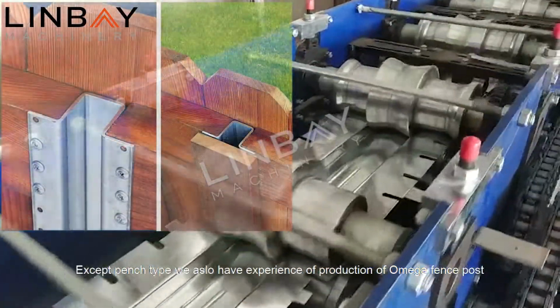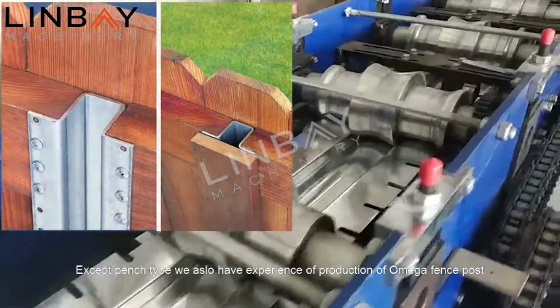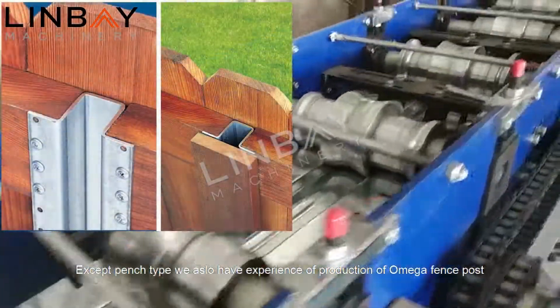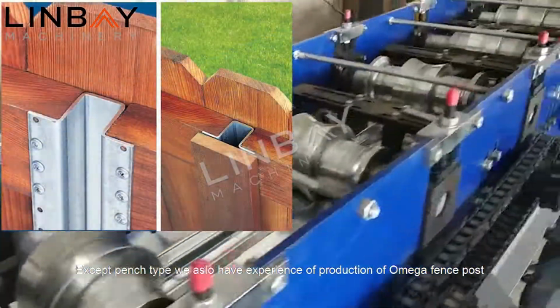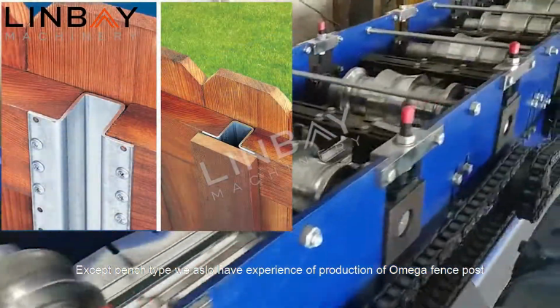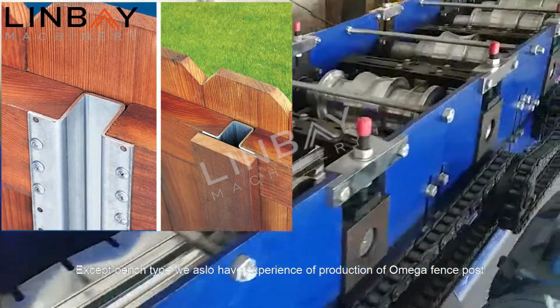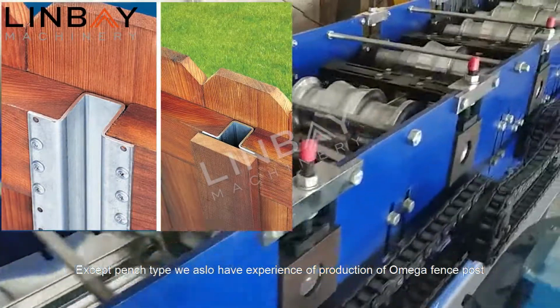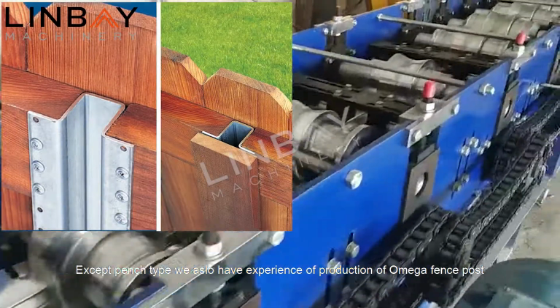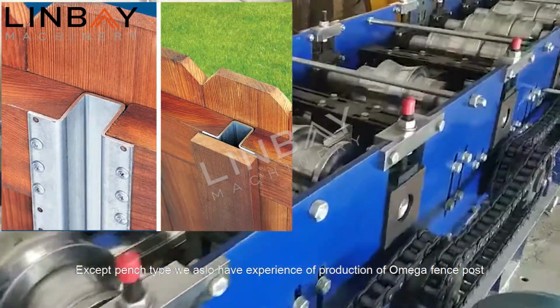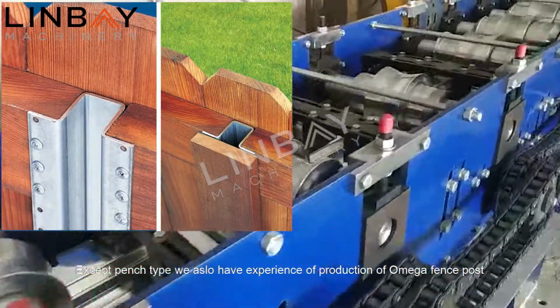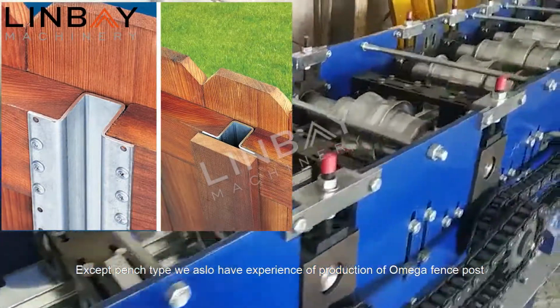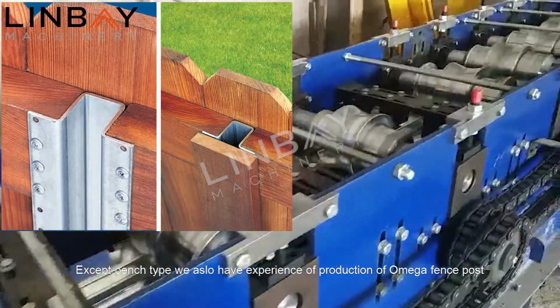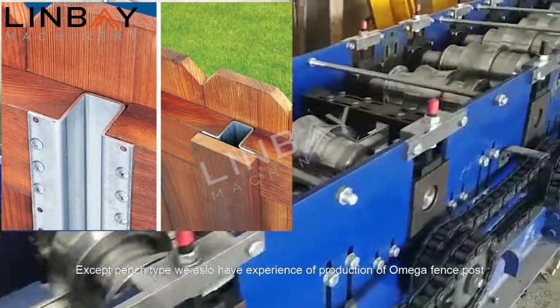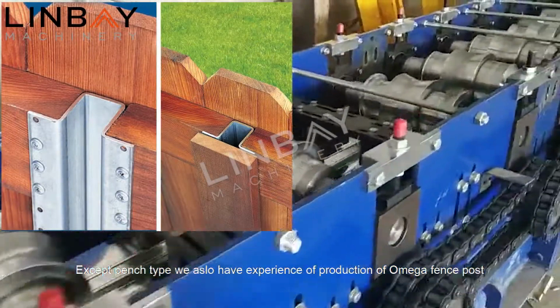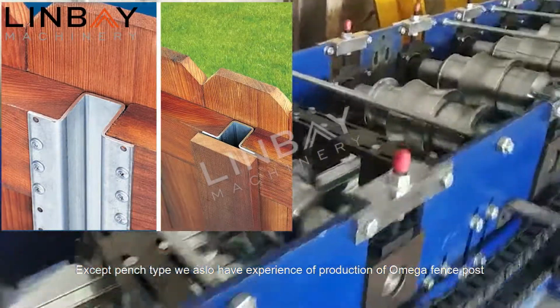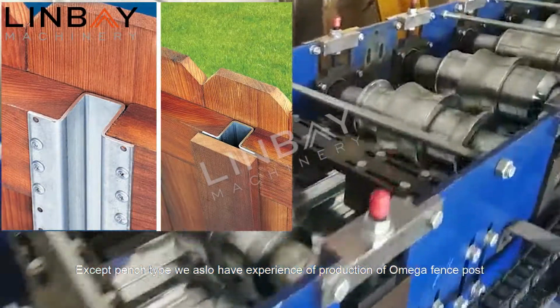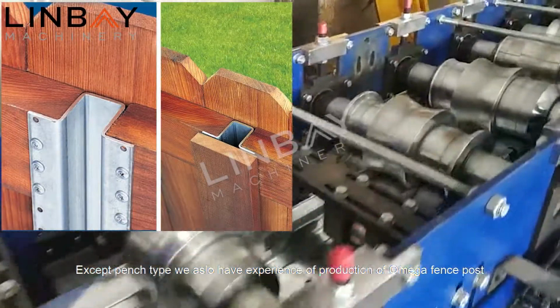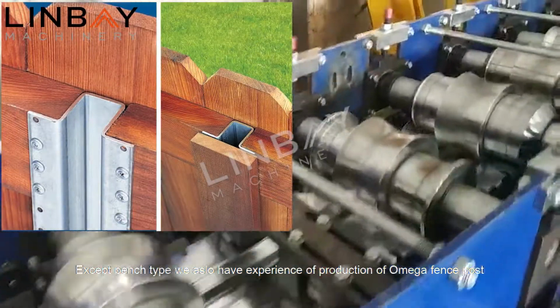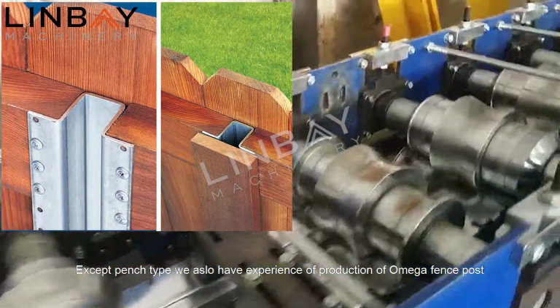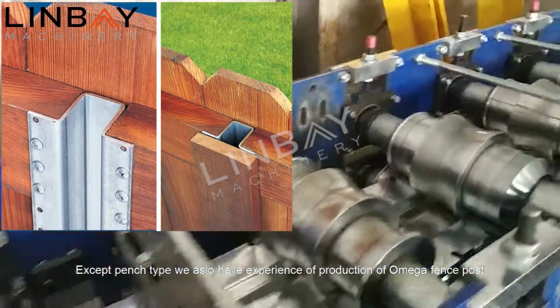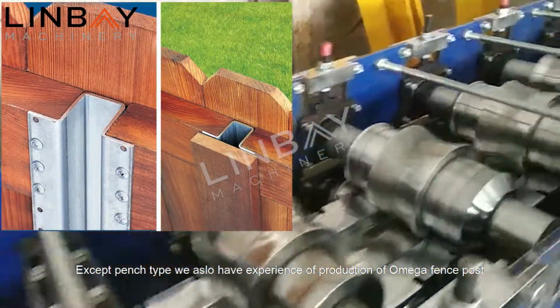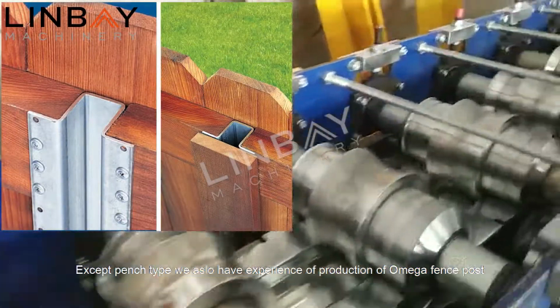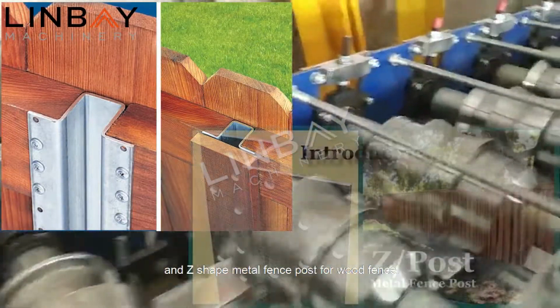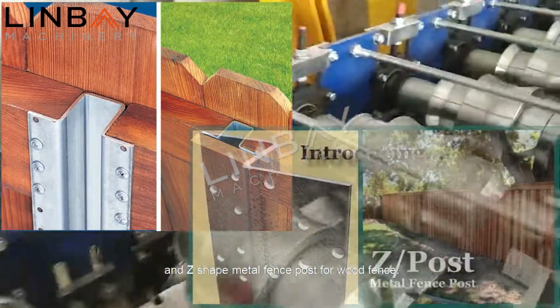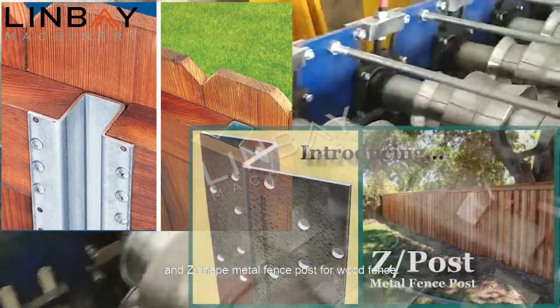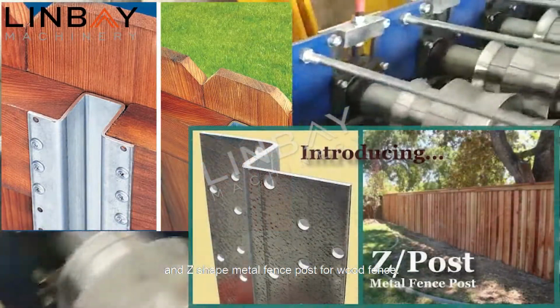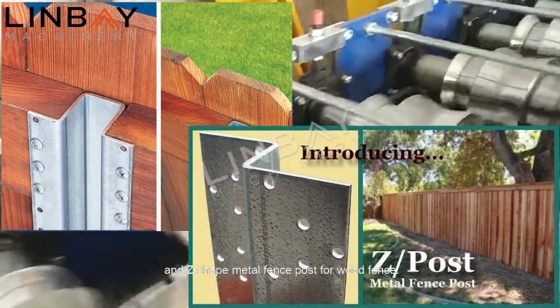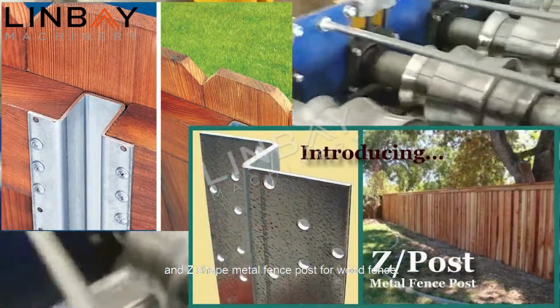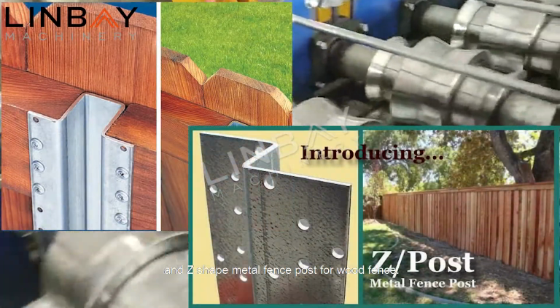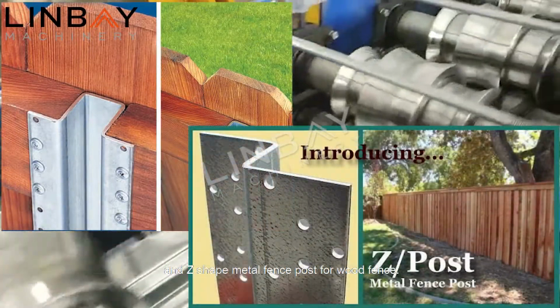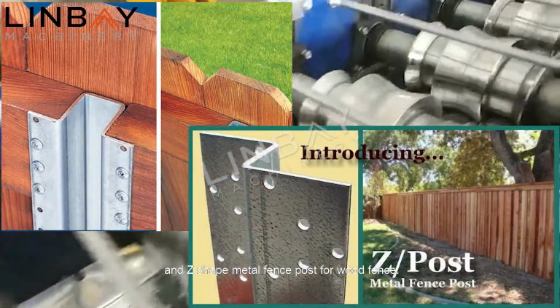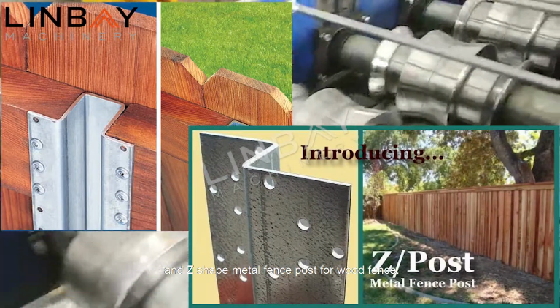Except the hinge type, we also have experience in production of Omega fence post and Z-shaped metal fence post for wood fence.